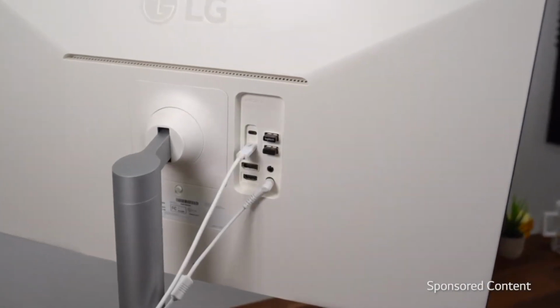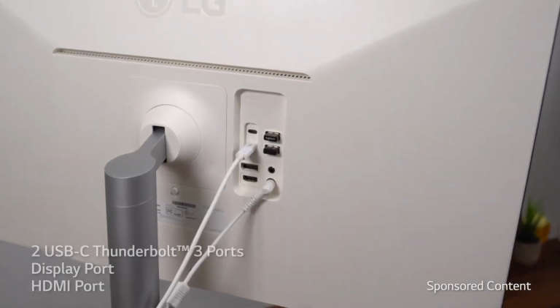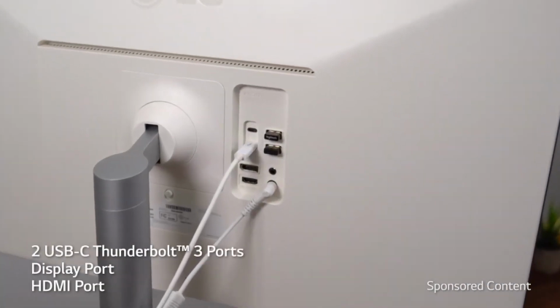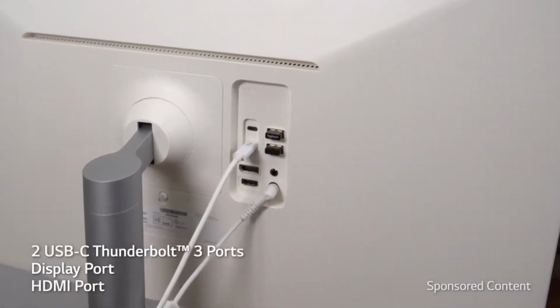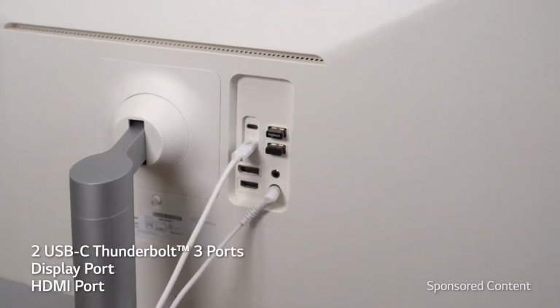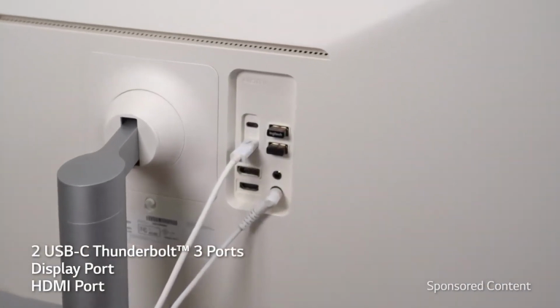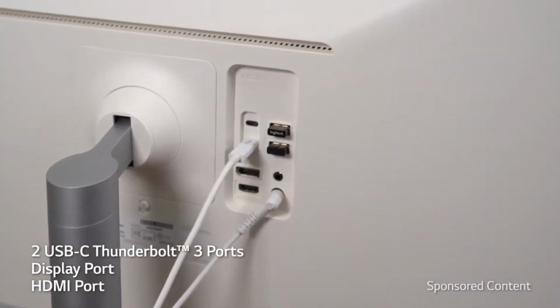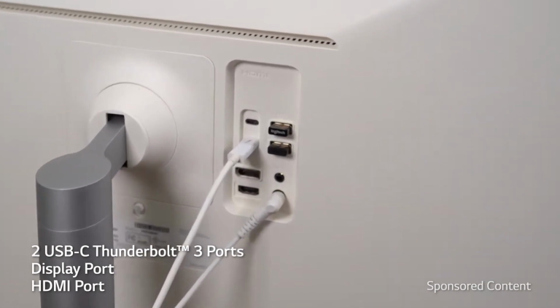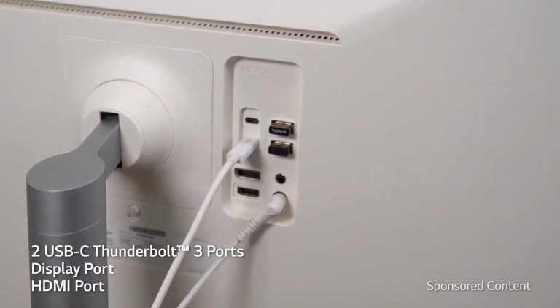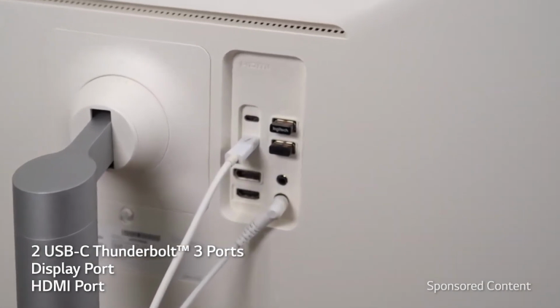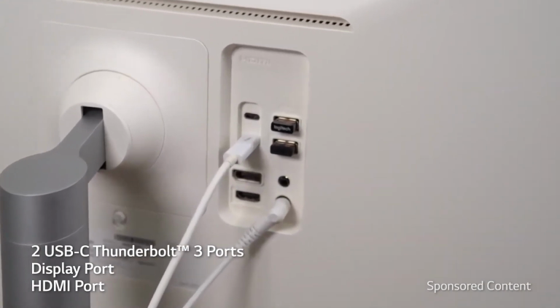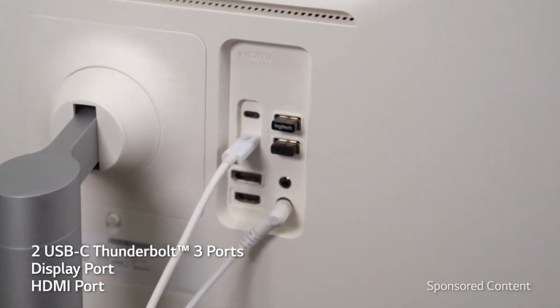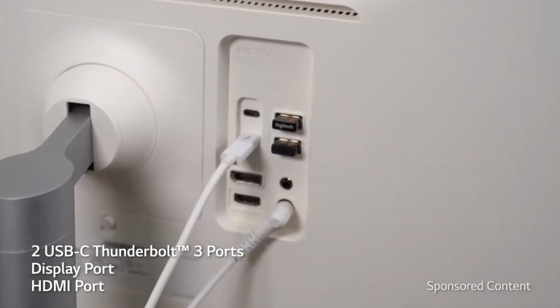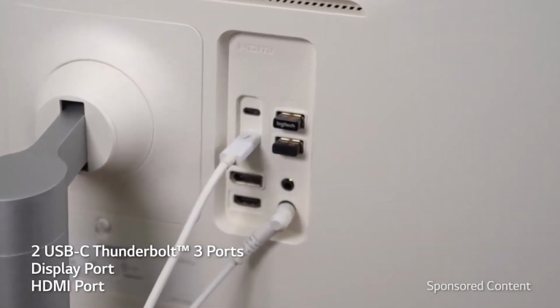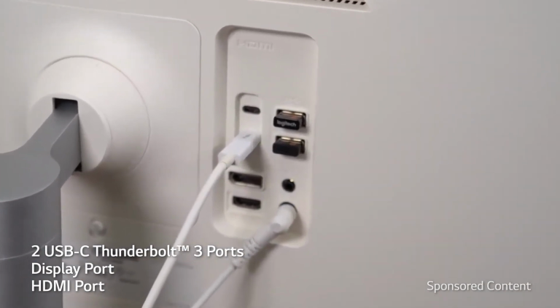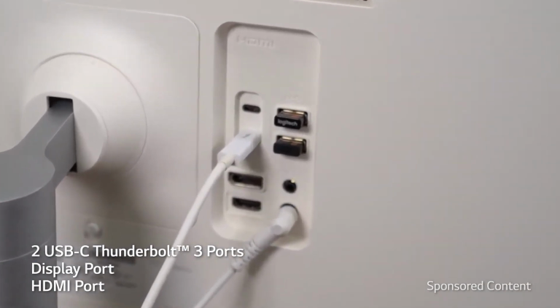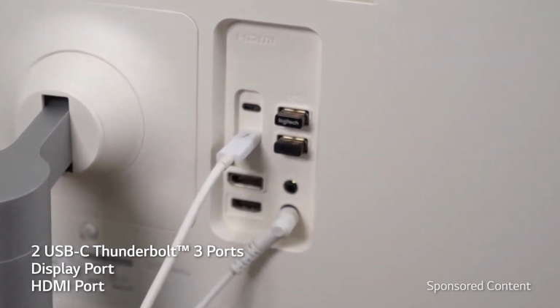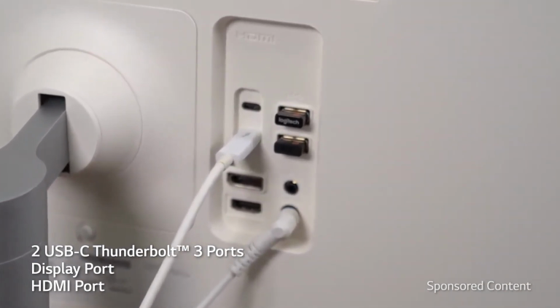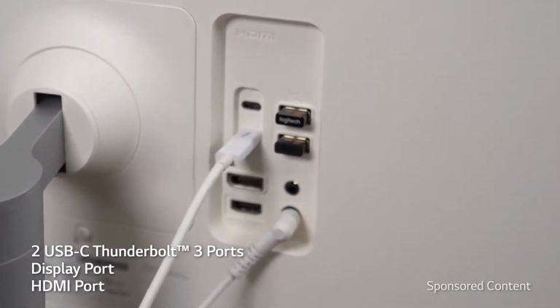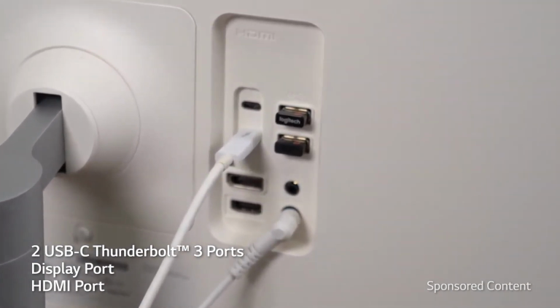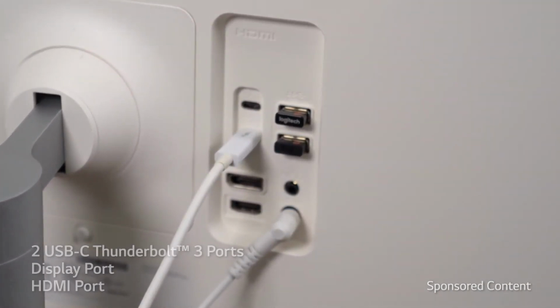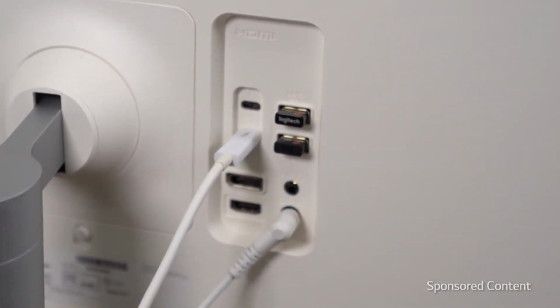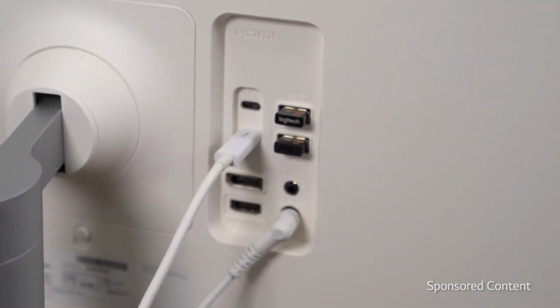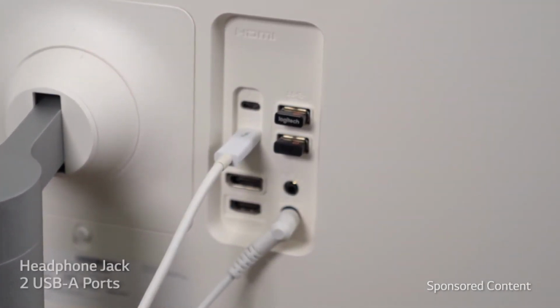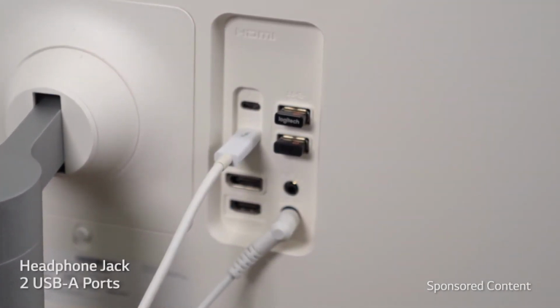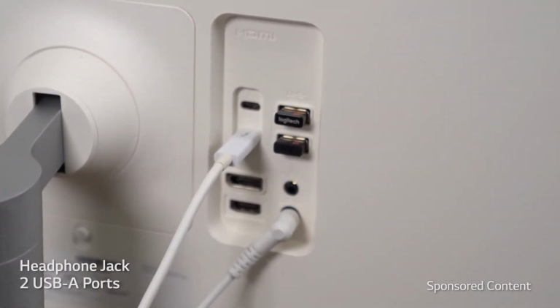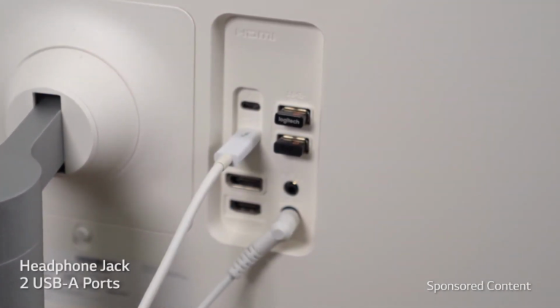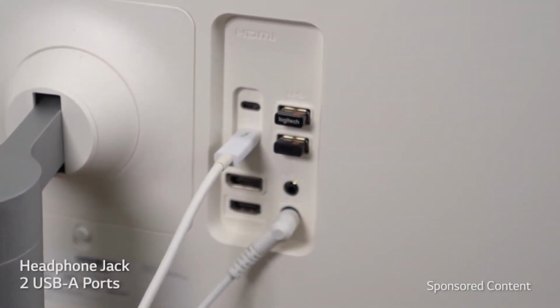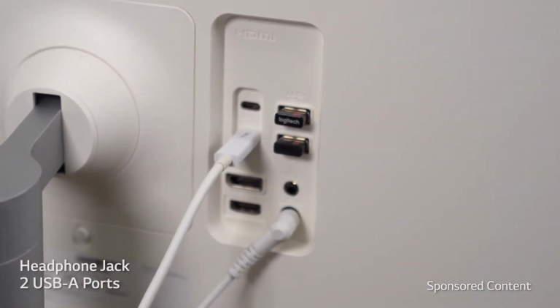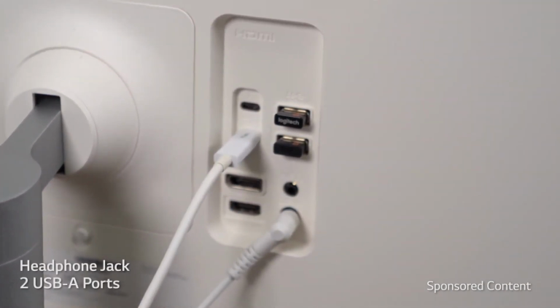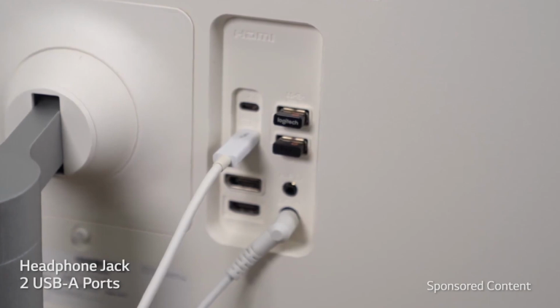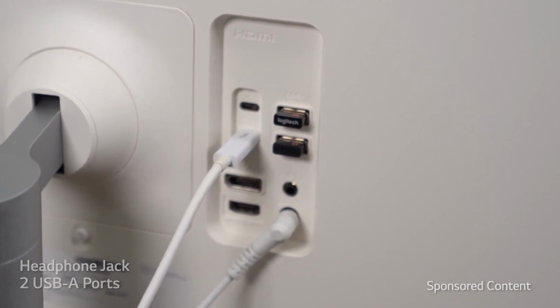On the back of the monitor, you have two USB-C Thunderbolt connections, a DisplayPort in, an HDMI in, a headphone jack, and two USB-A slots.